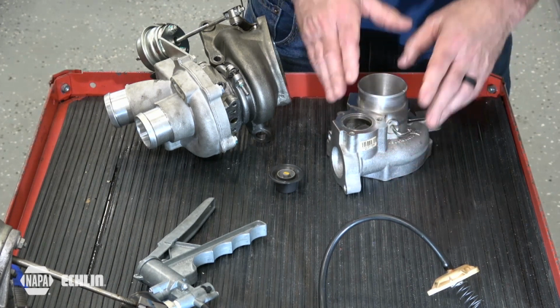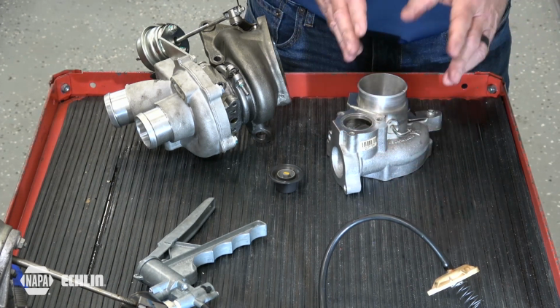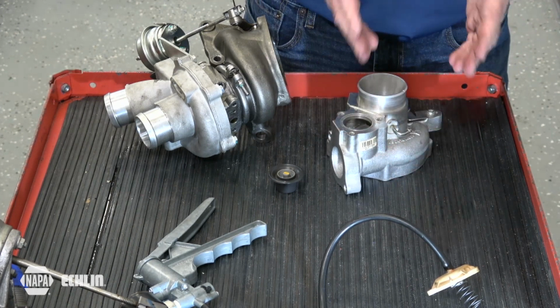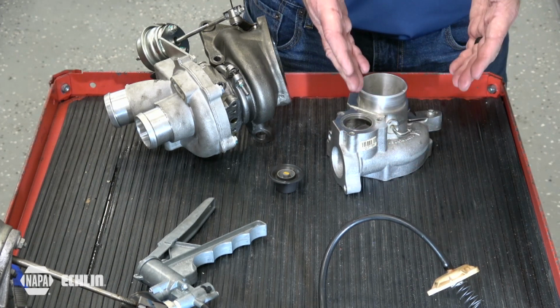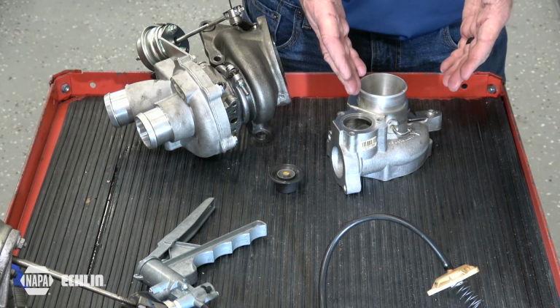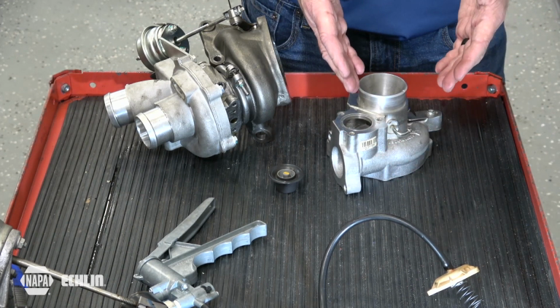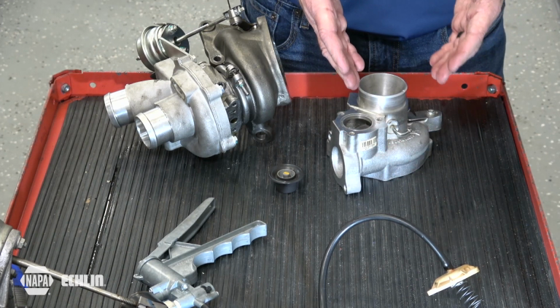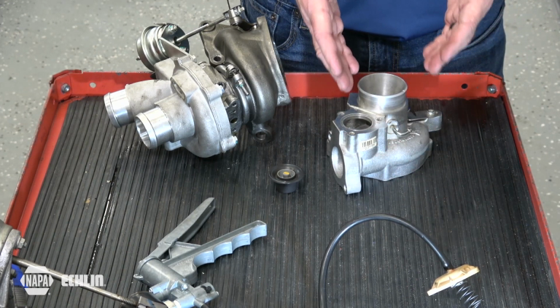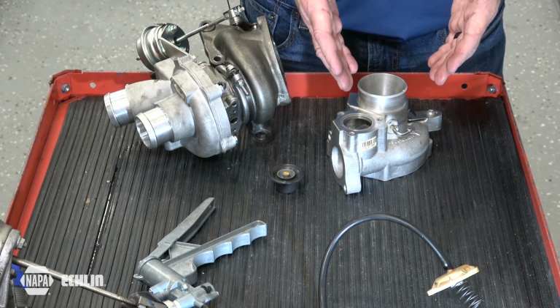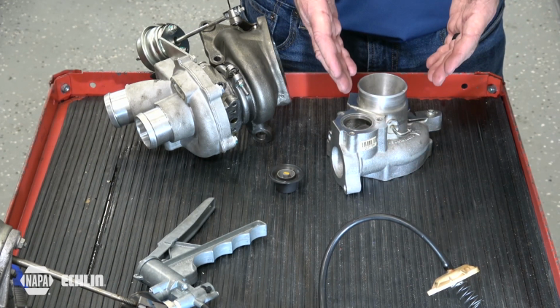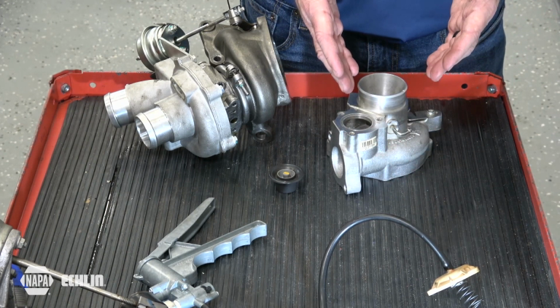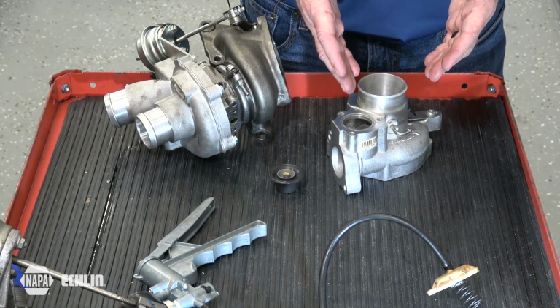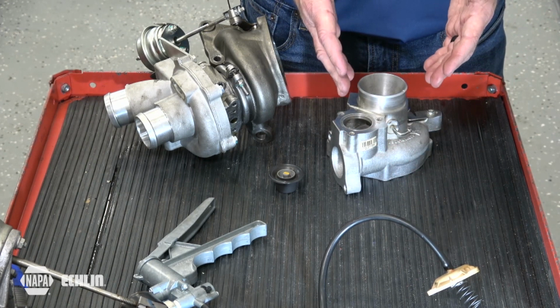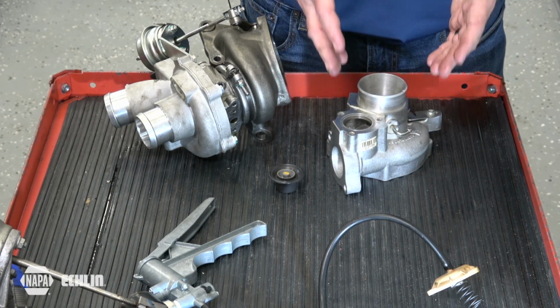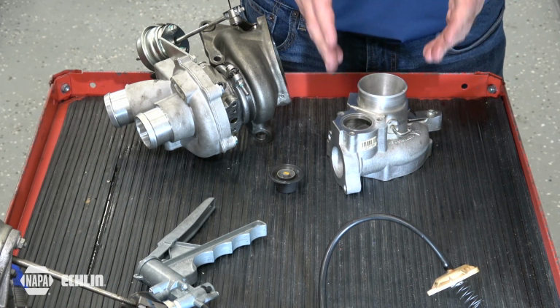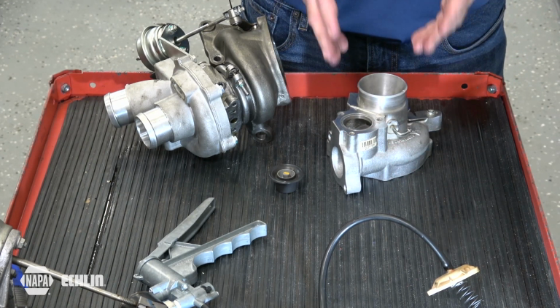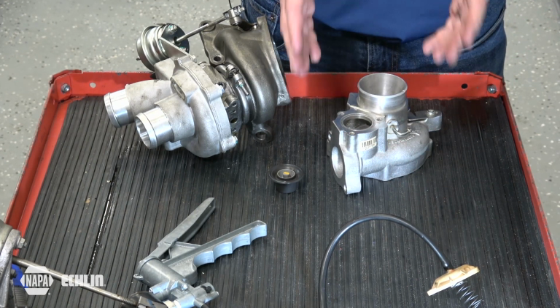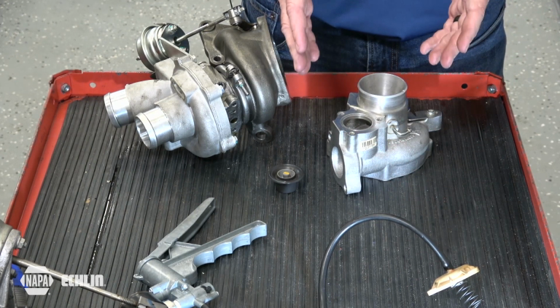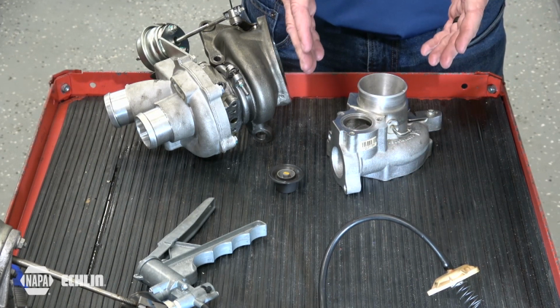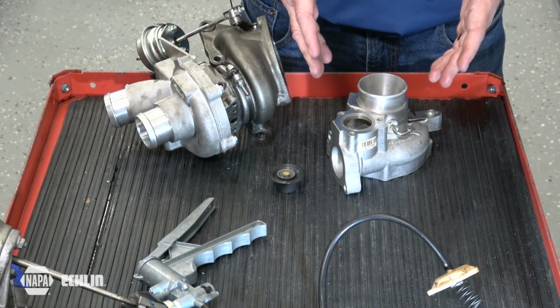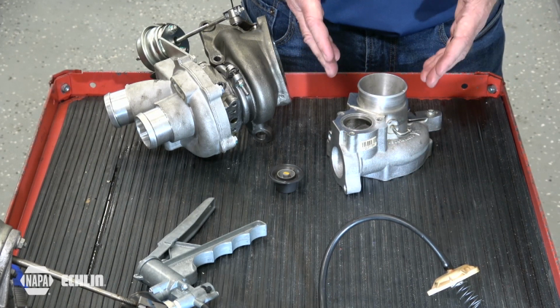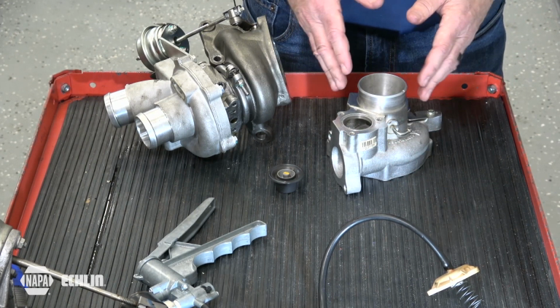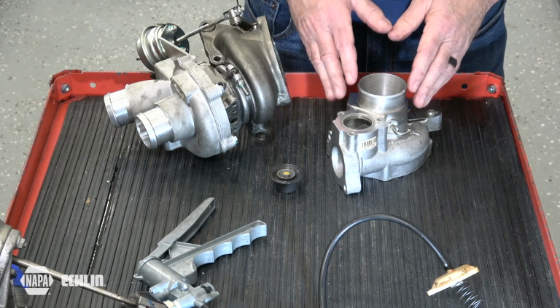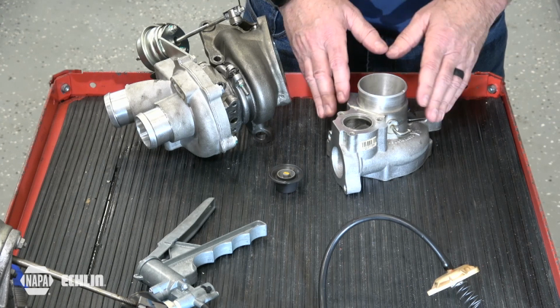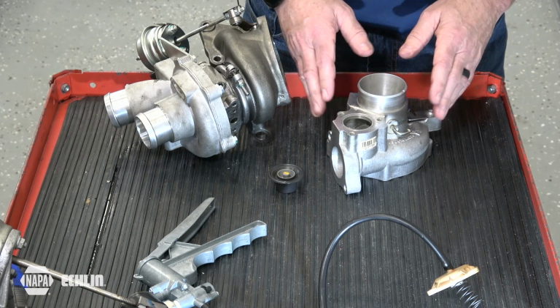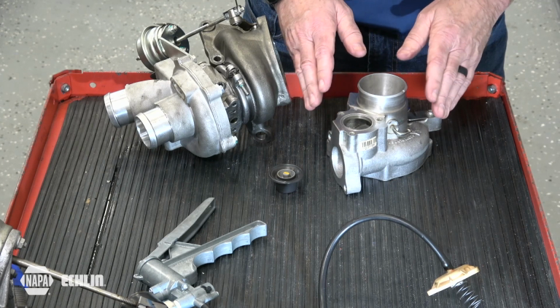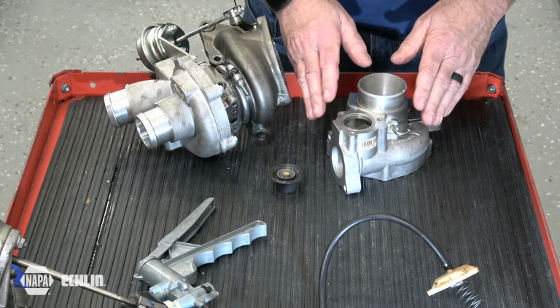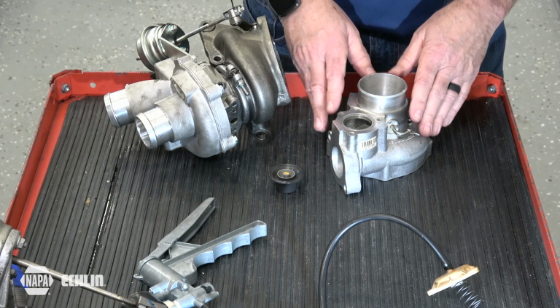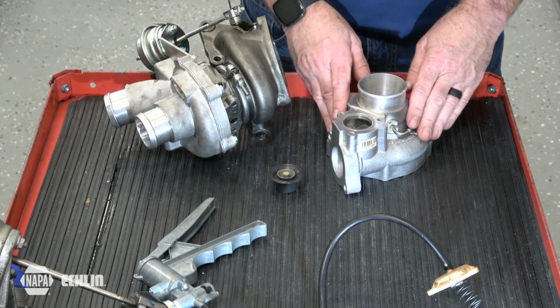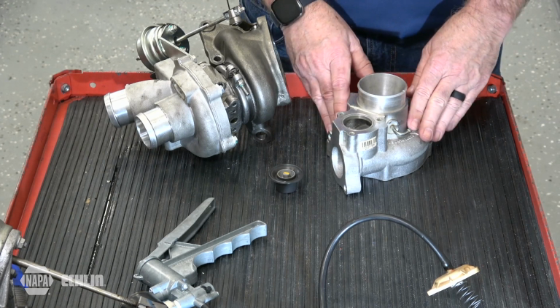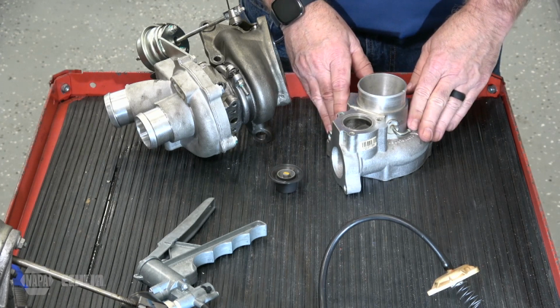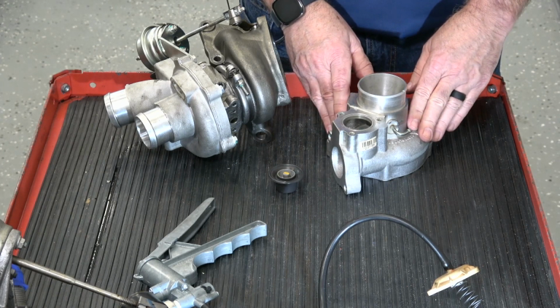Hopefully this gives you a better understanding of how a bypass valve works and how to test it without having to remove the entire turbocharger.